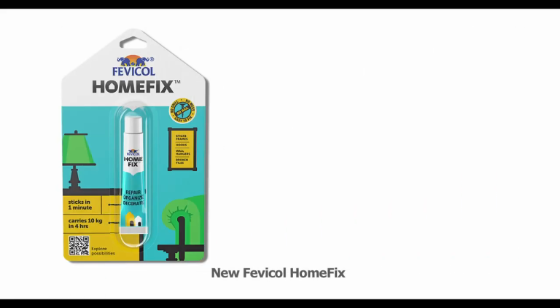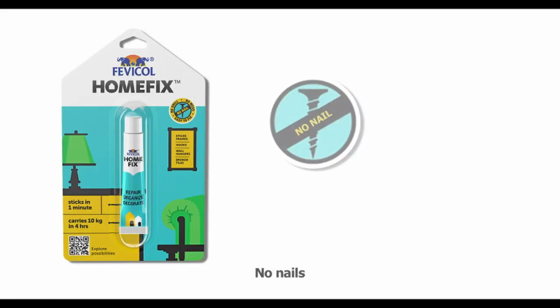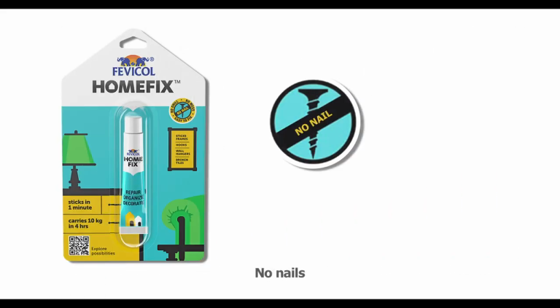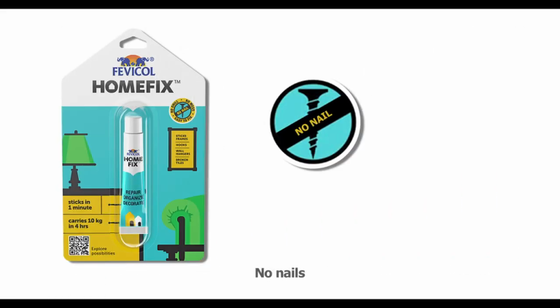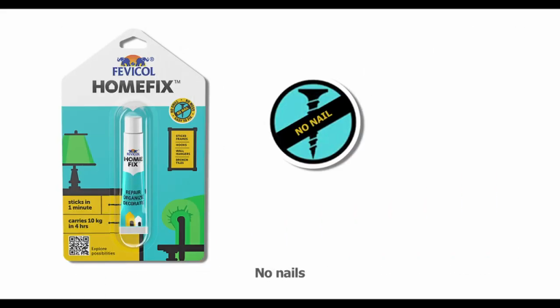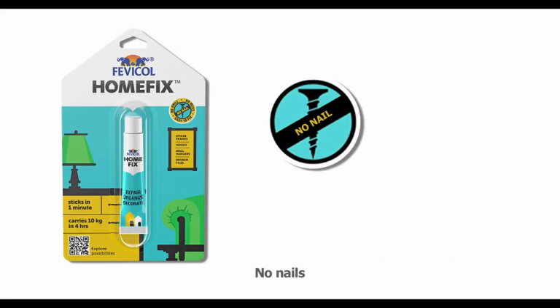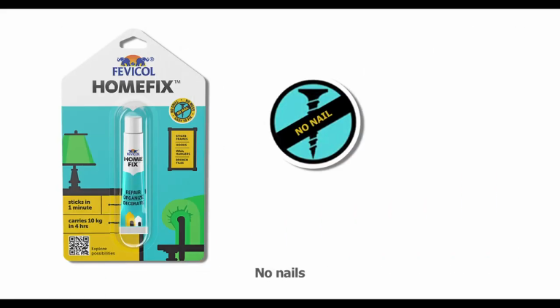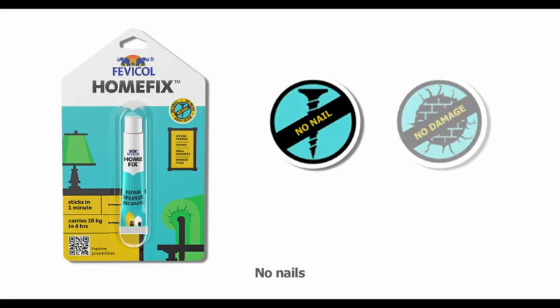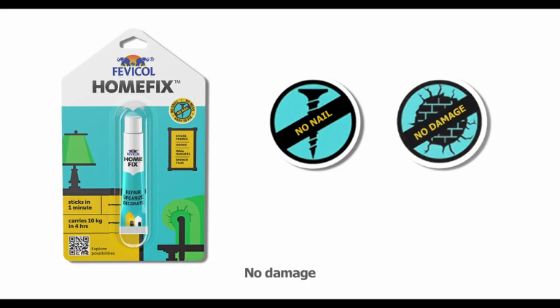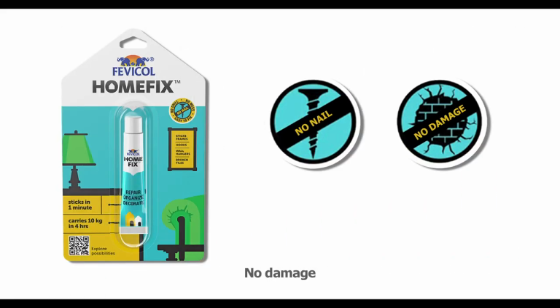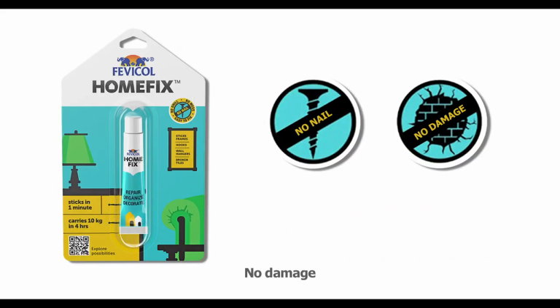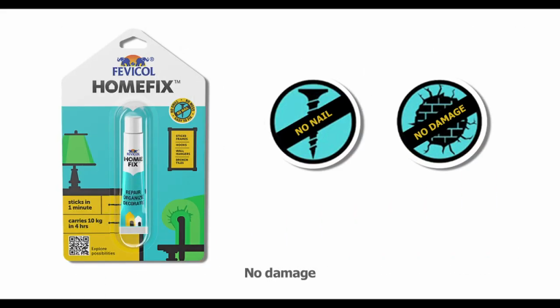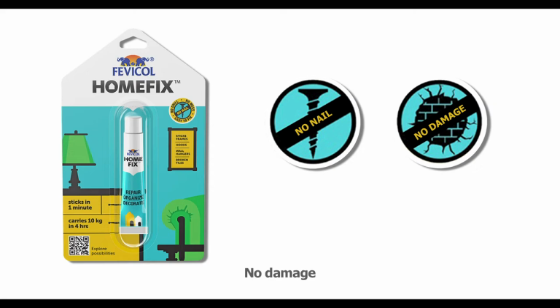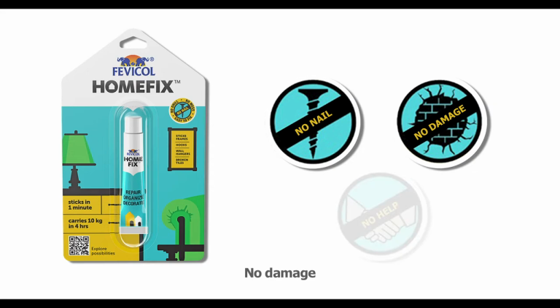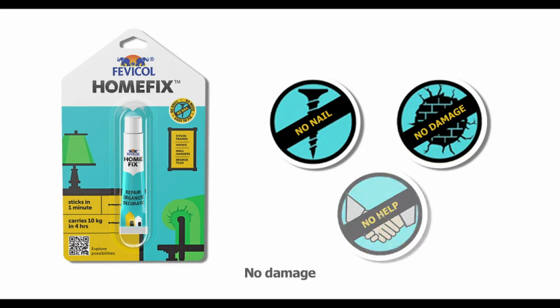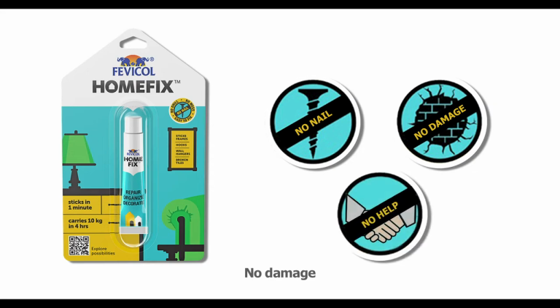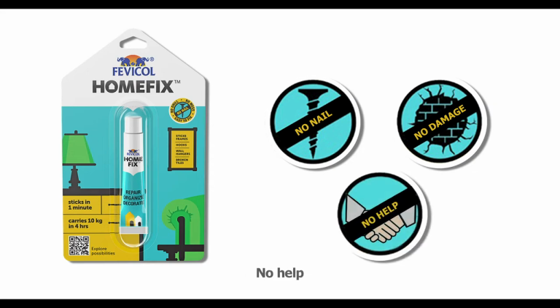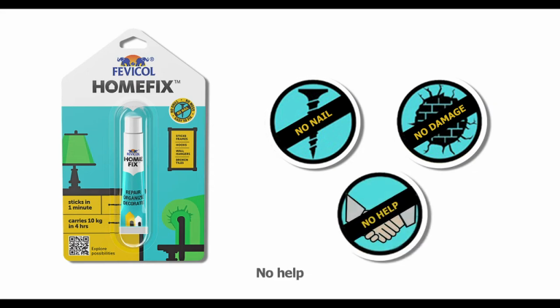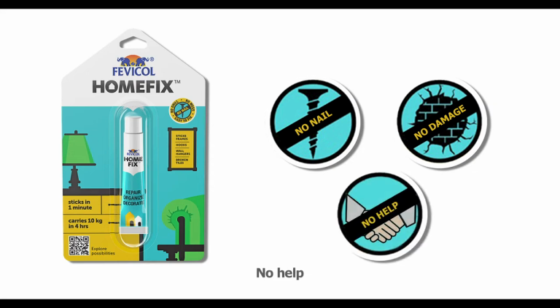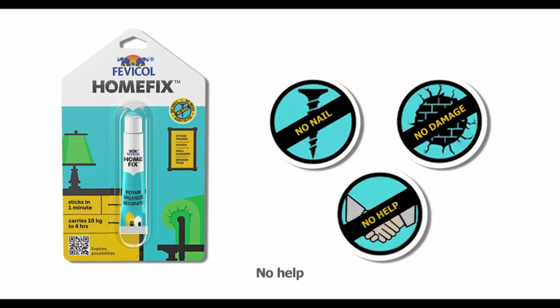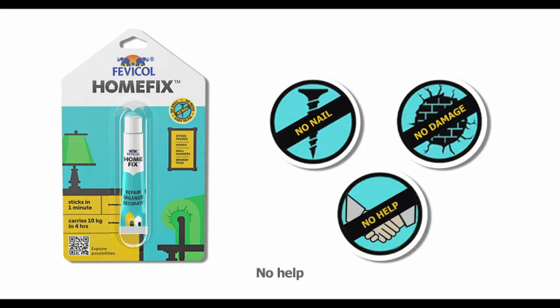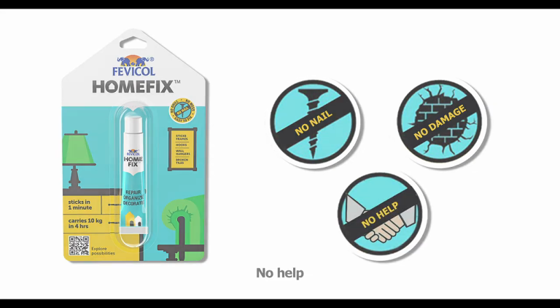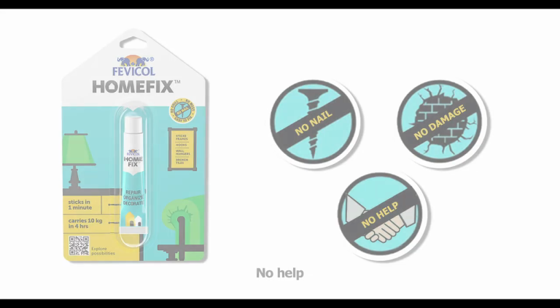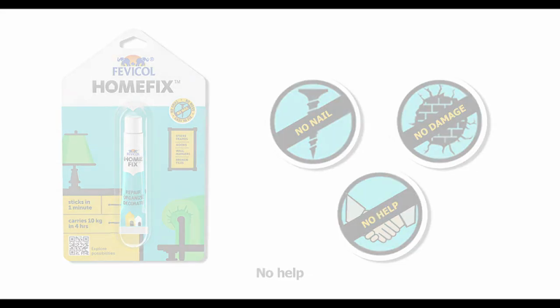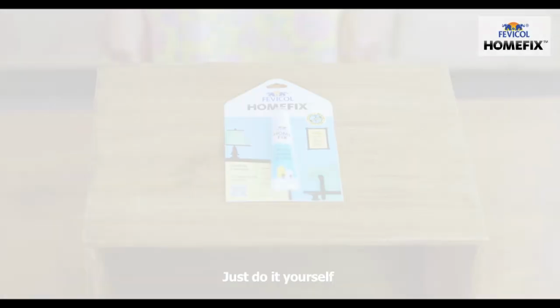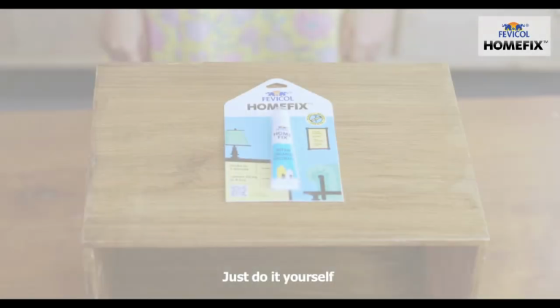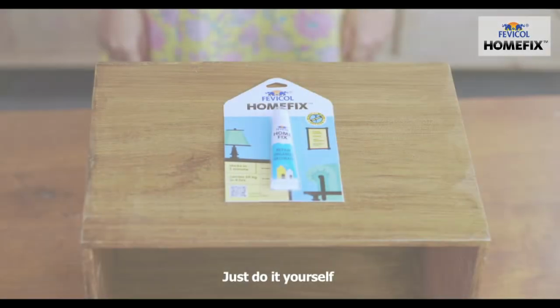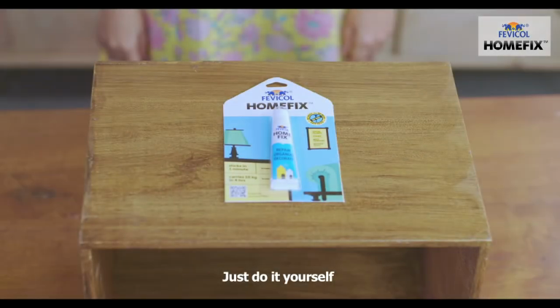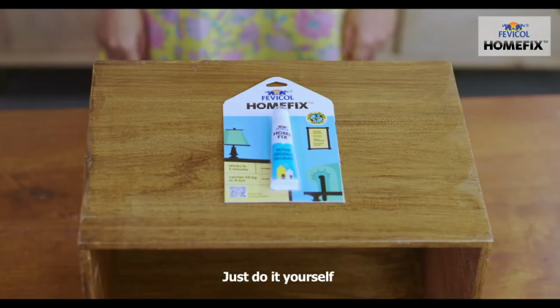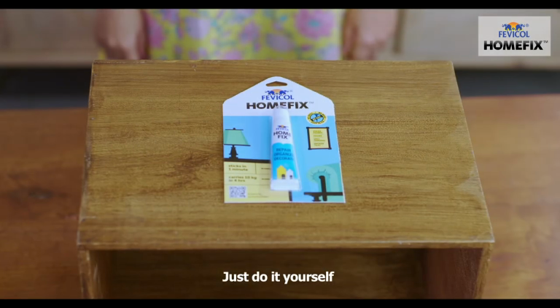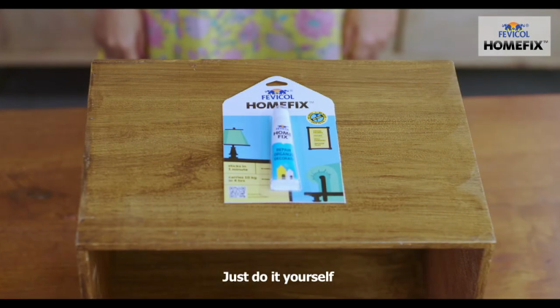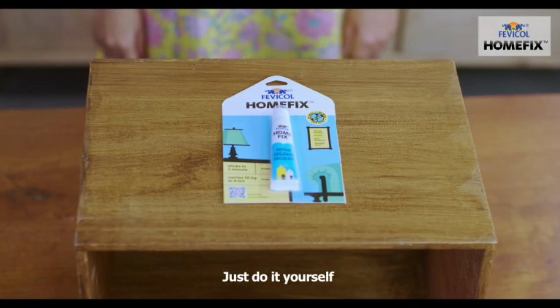No nails, no damage, no help. Just do it yourself.